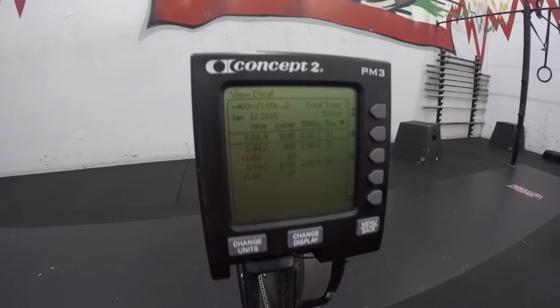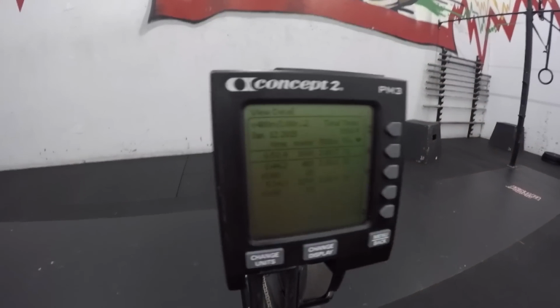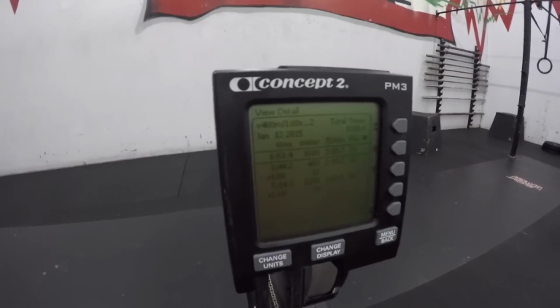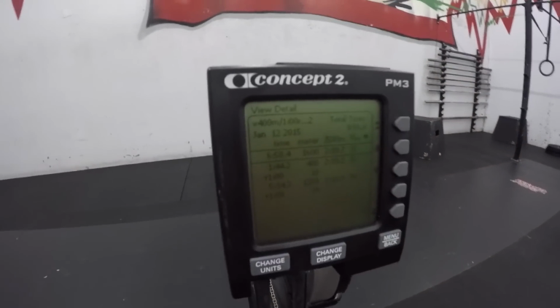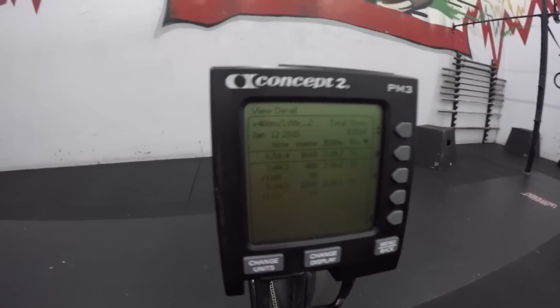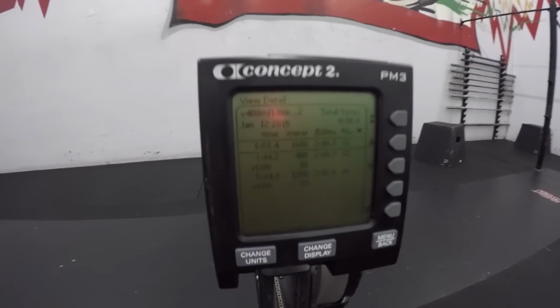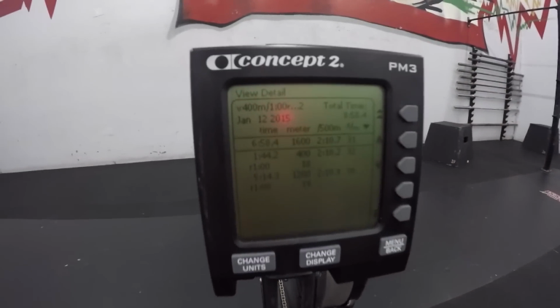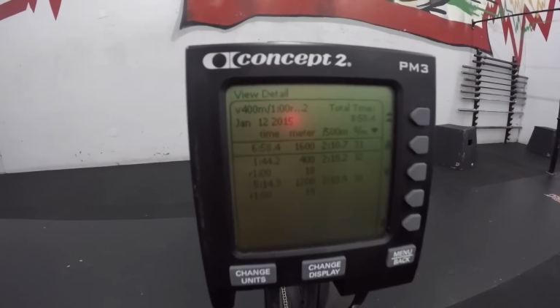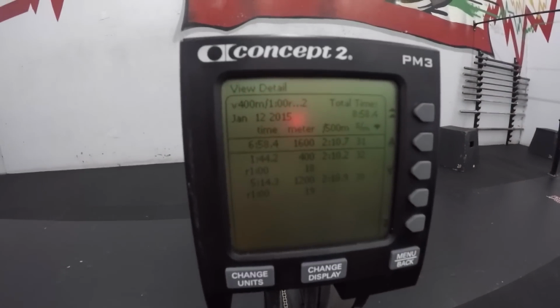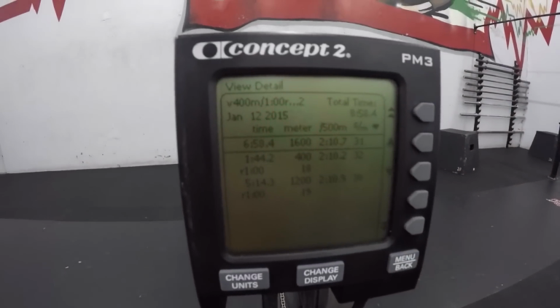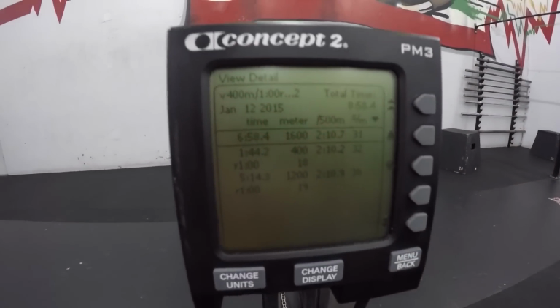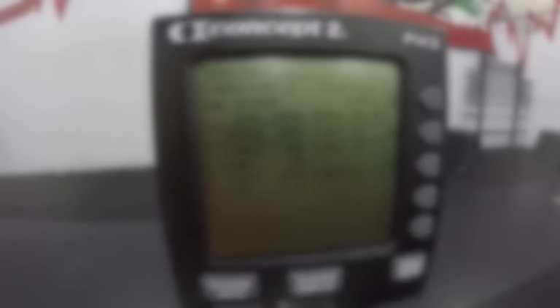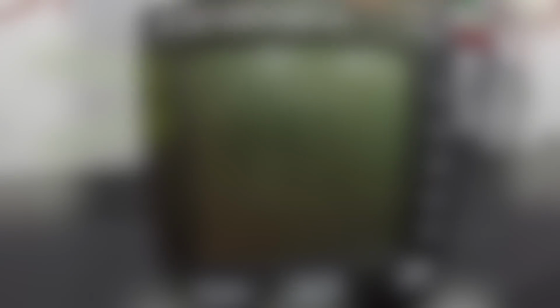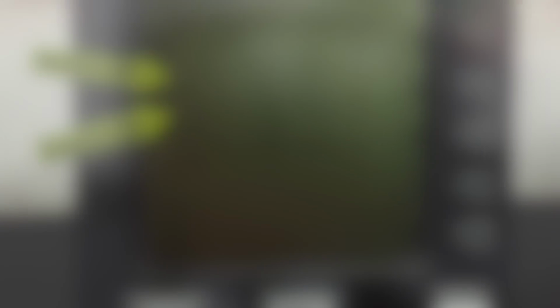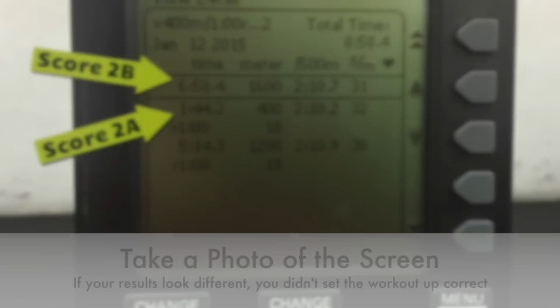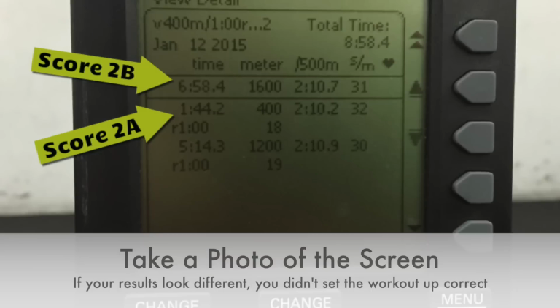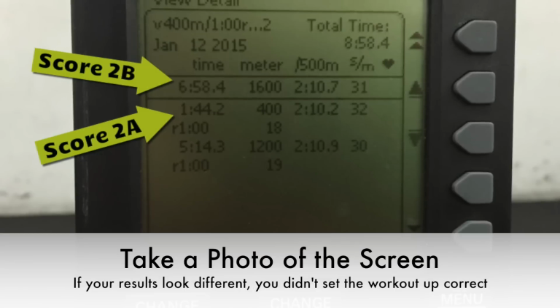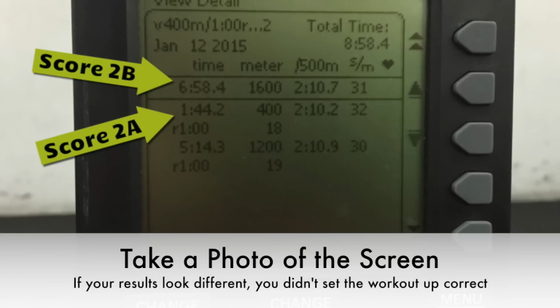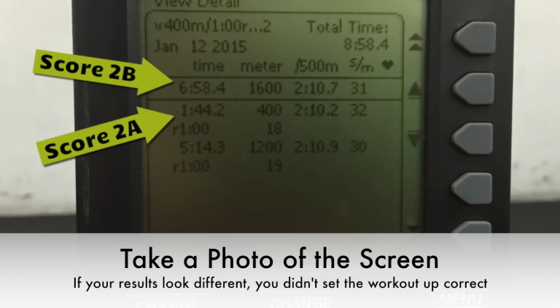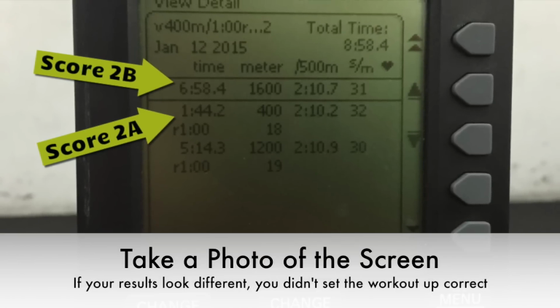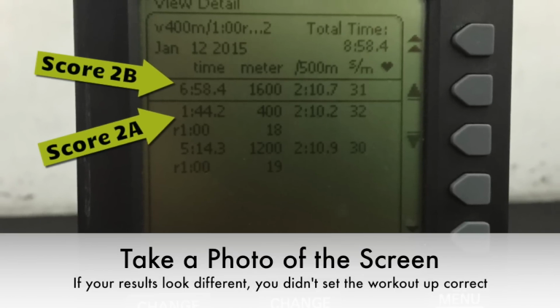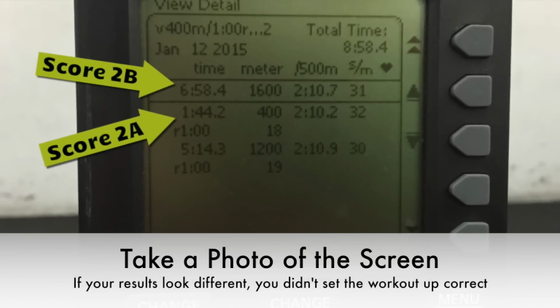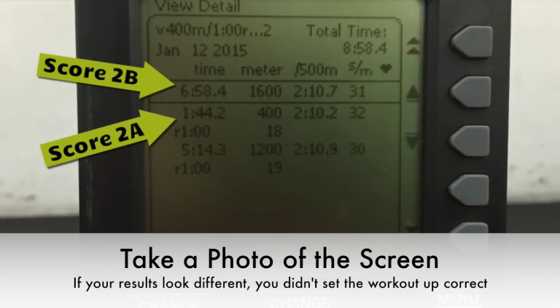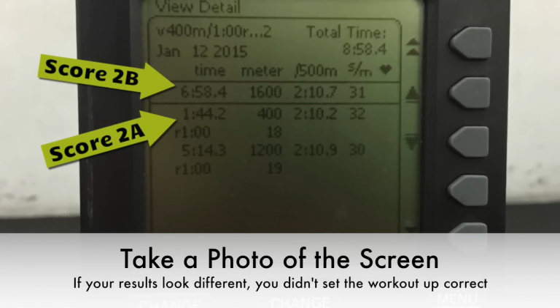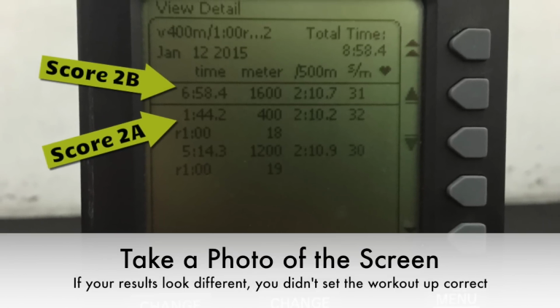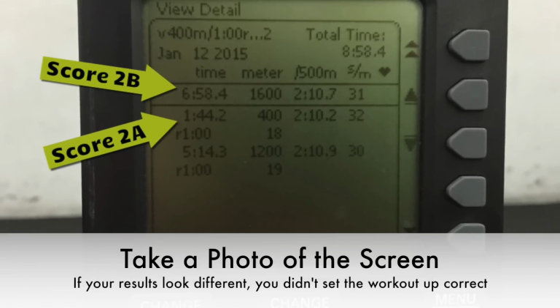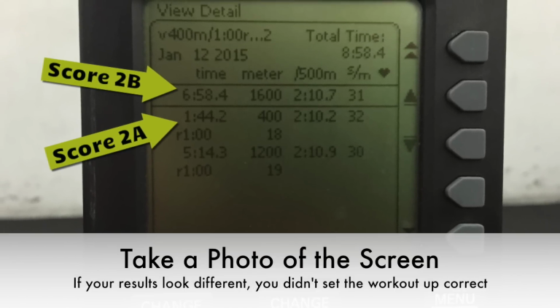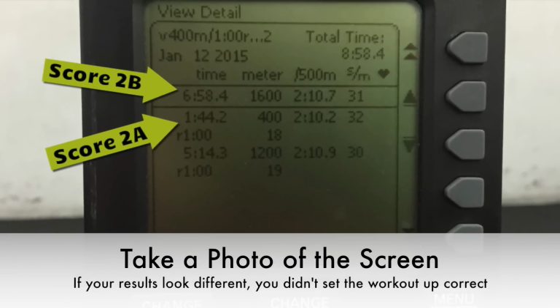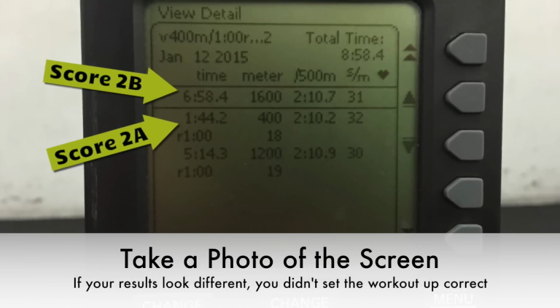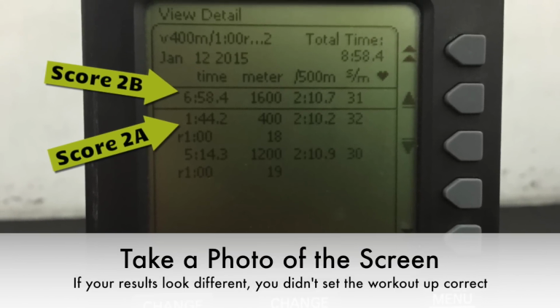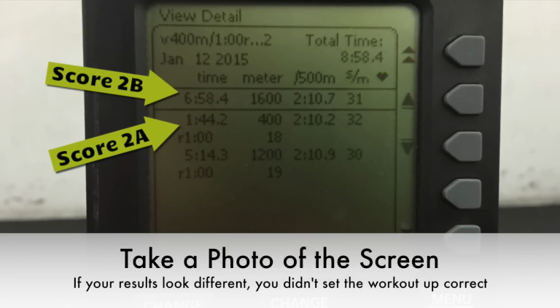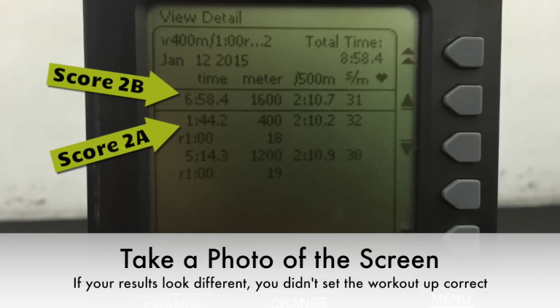Everyone needs to take a photo of the memory screen for proof of performance. Have fun and go hard. Good luck.